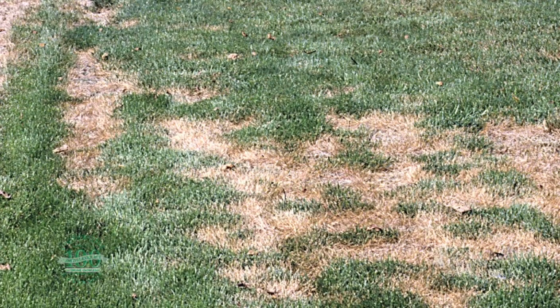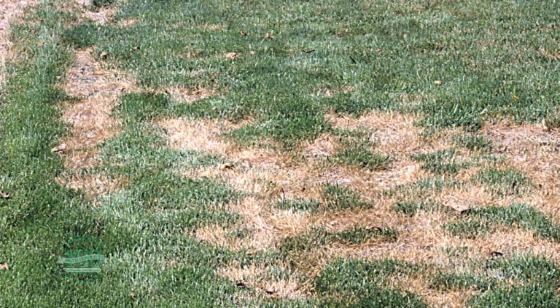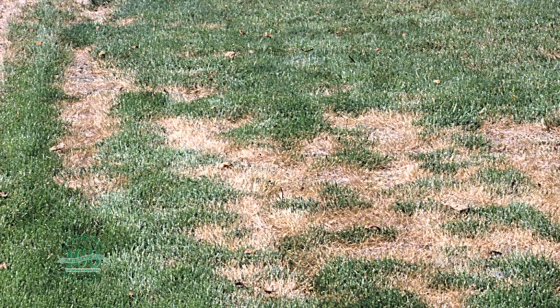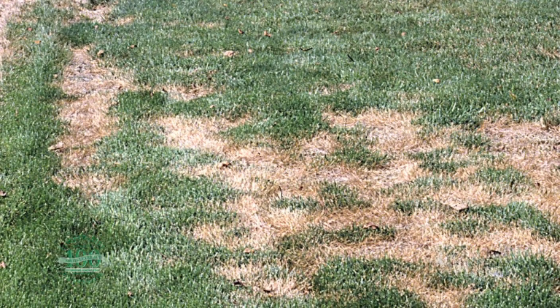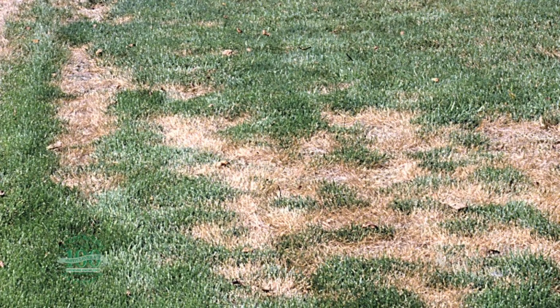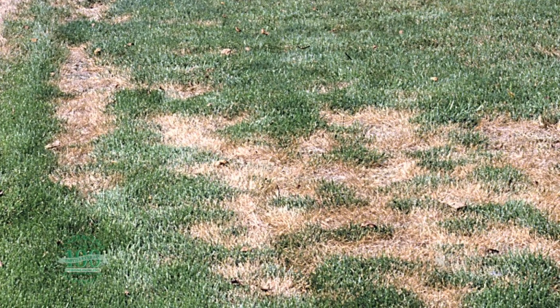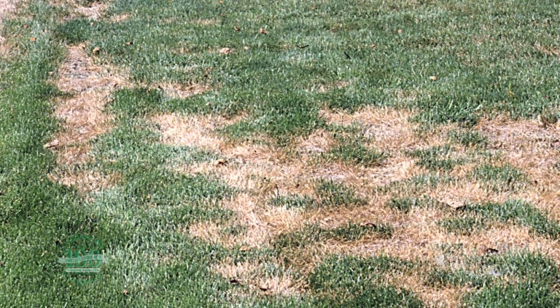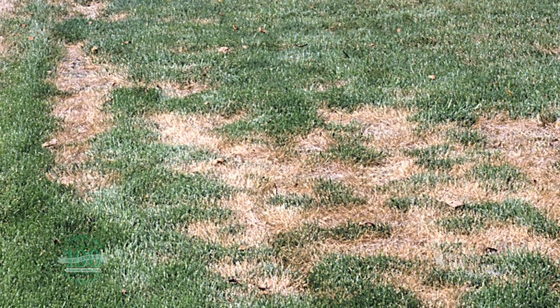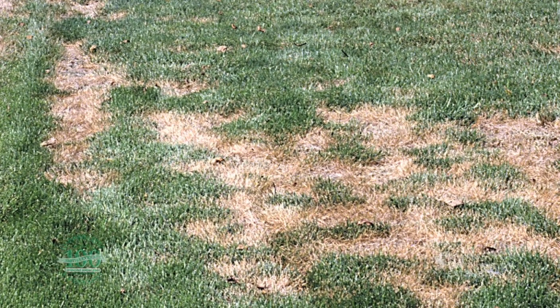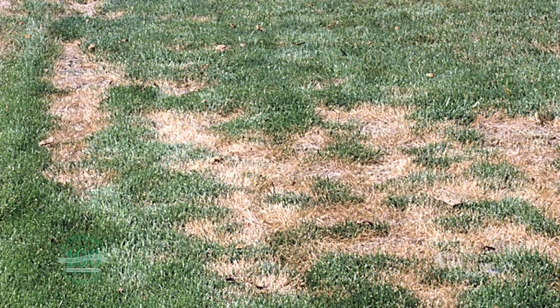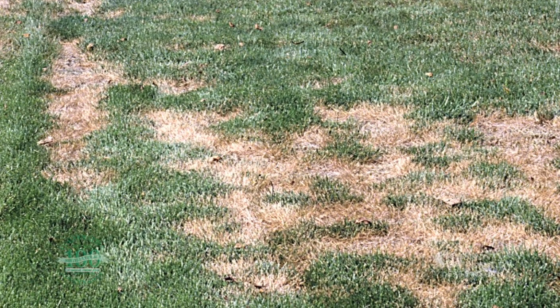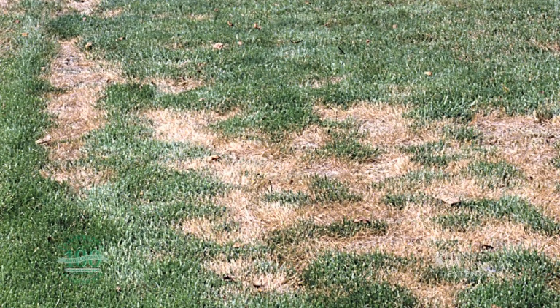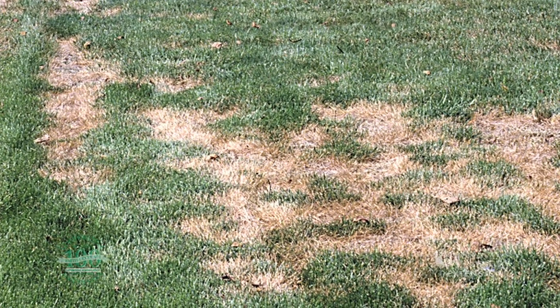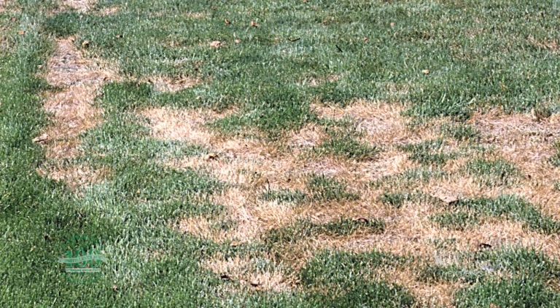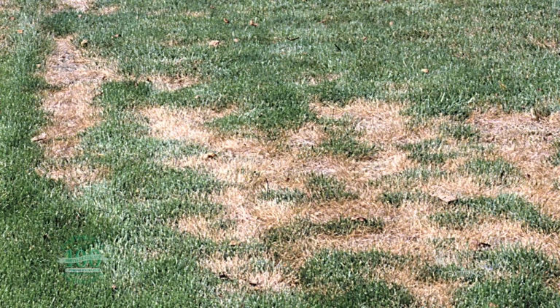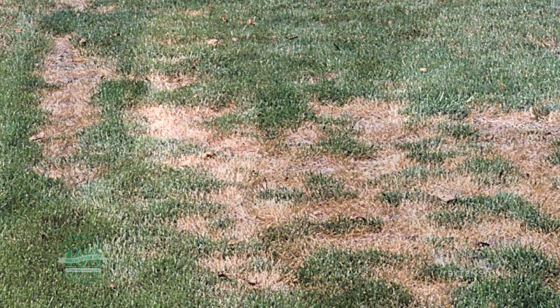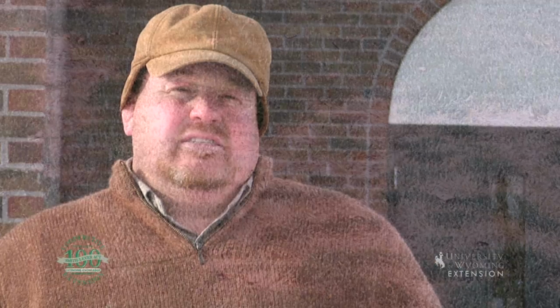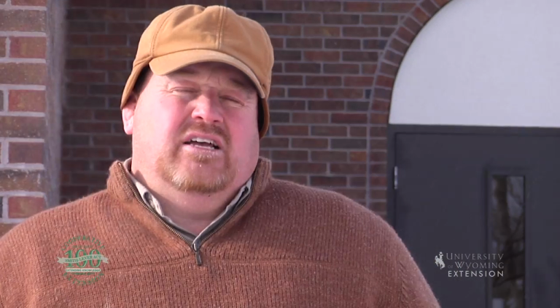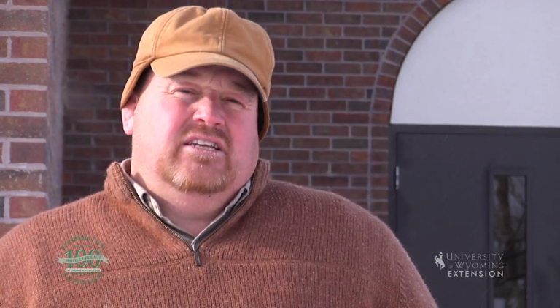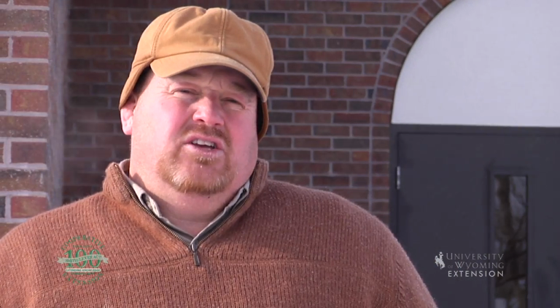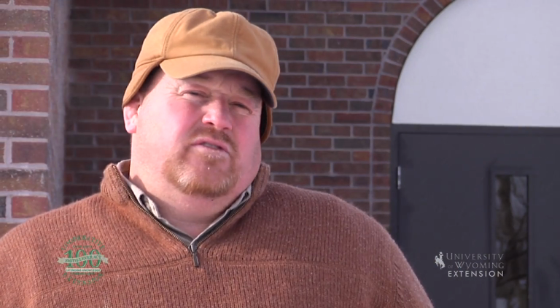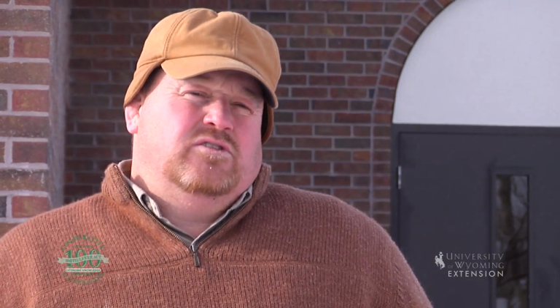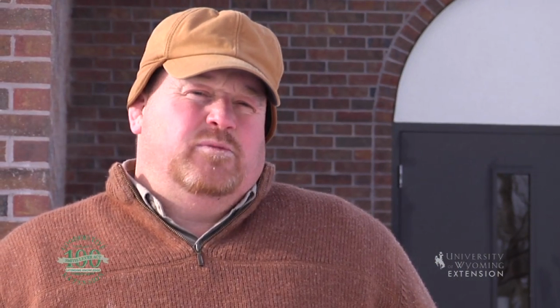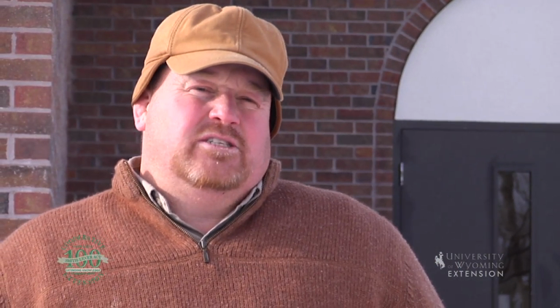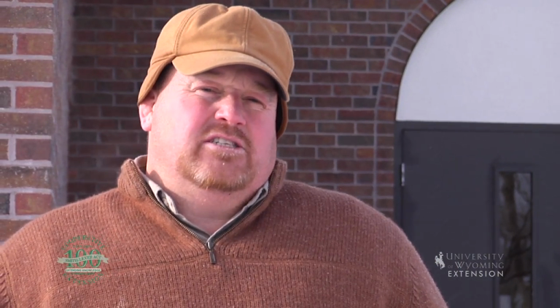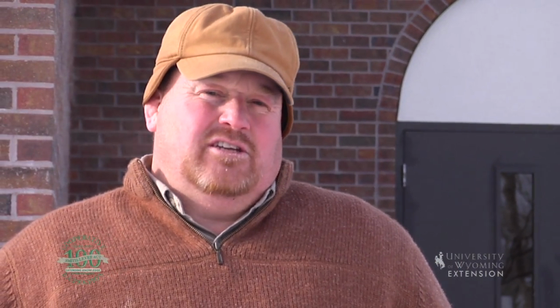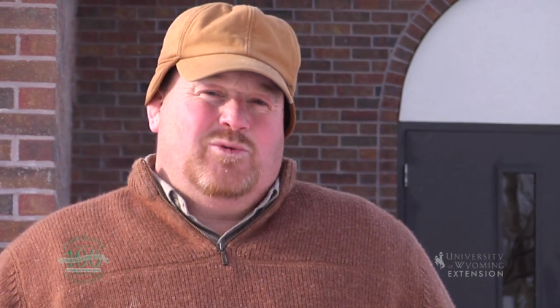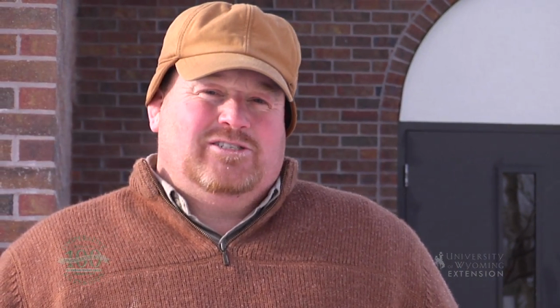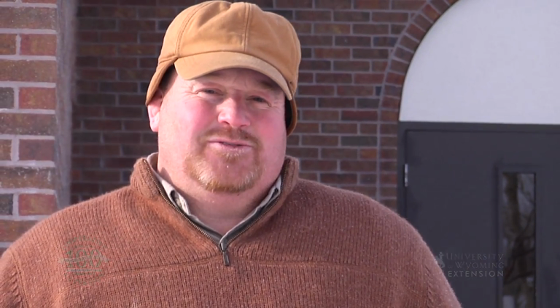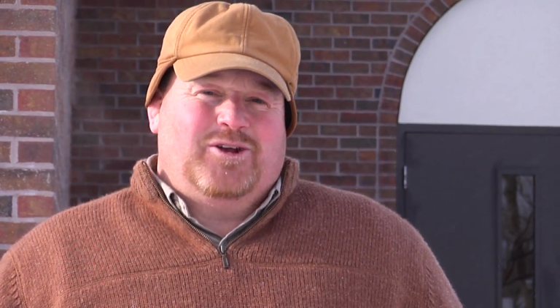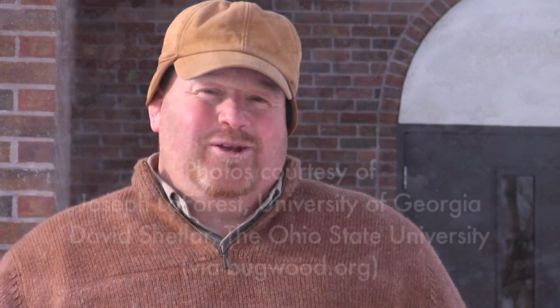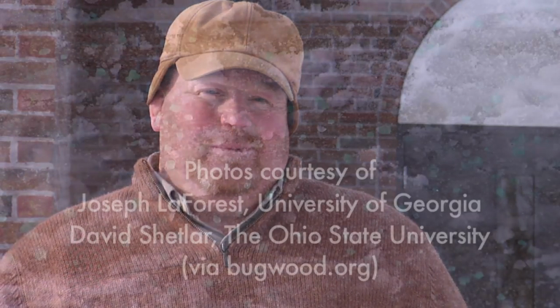We have plenty of salt in our soils and plenty of salt in our water. This is Hudson Hale, University of Wyoming Extension. You're watching From the Ground Up.